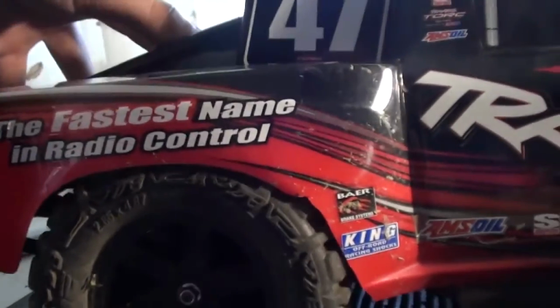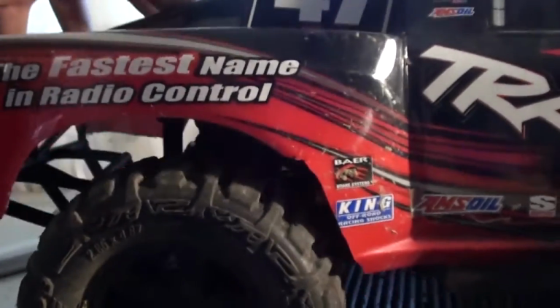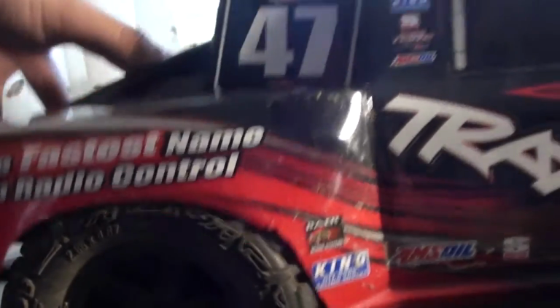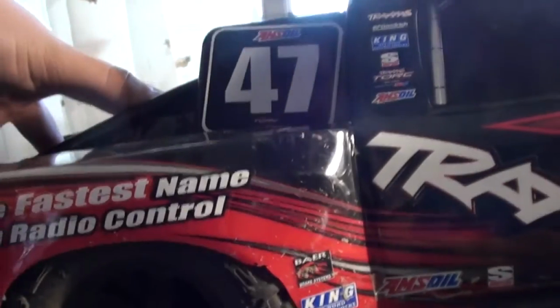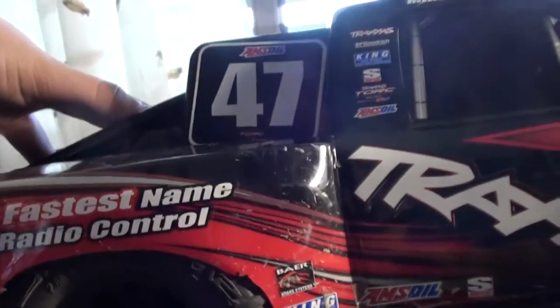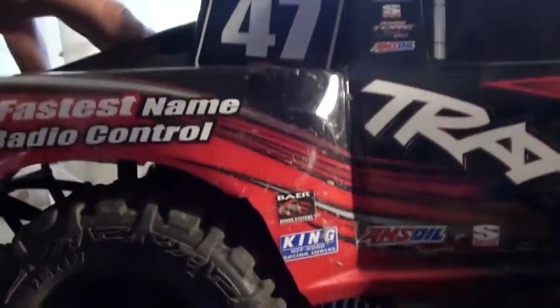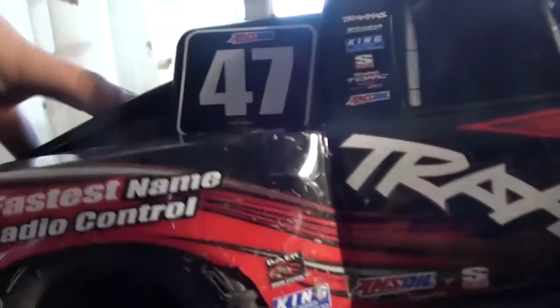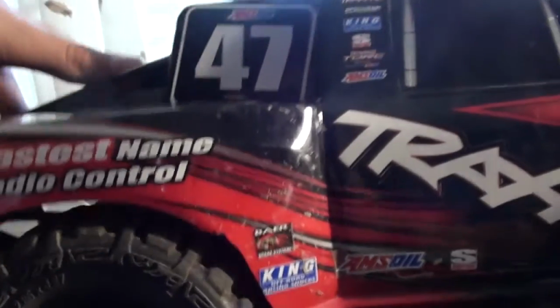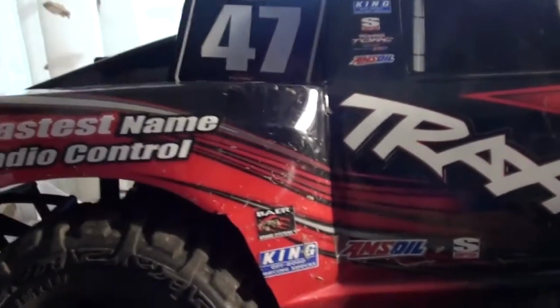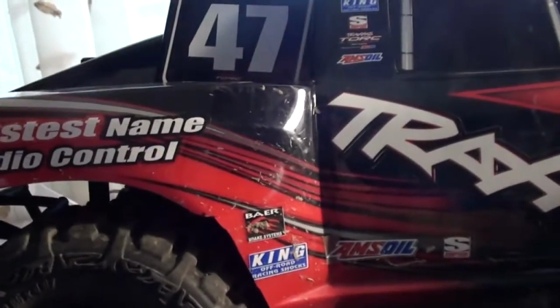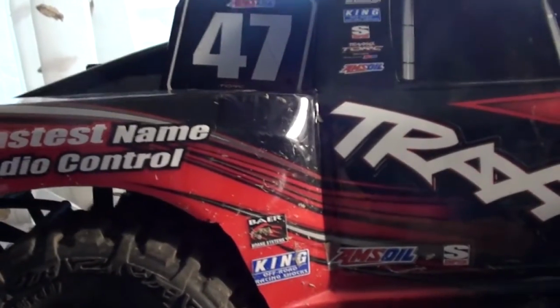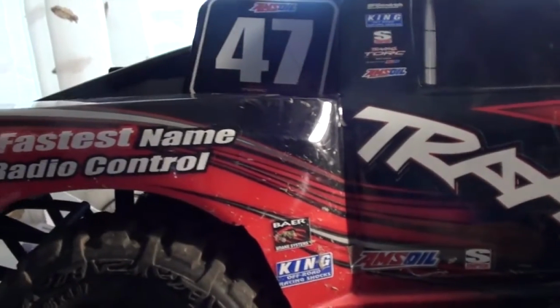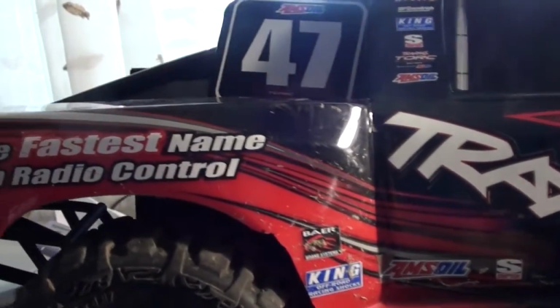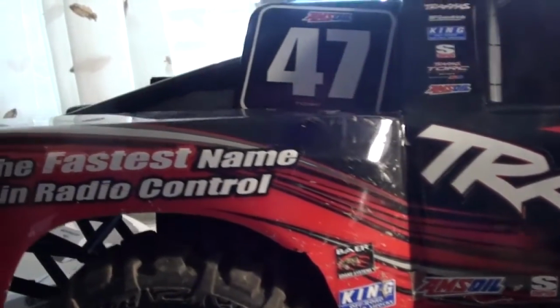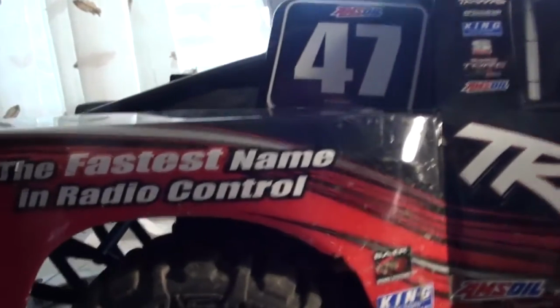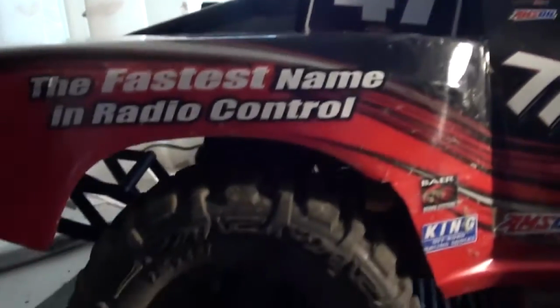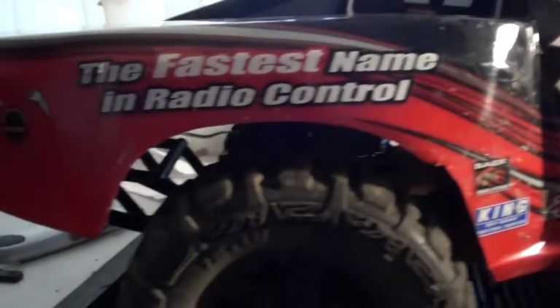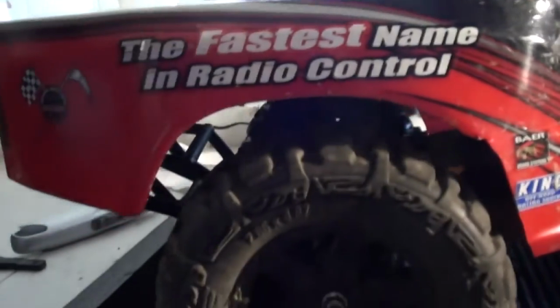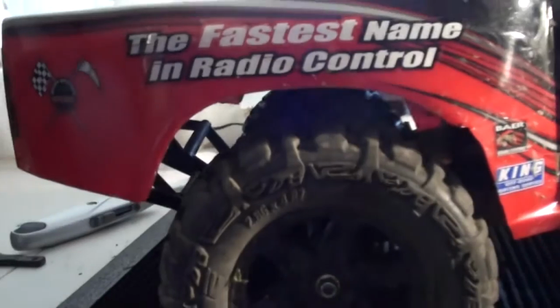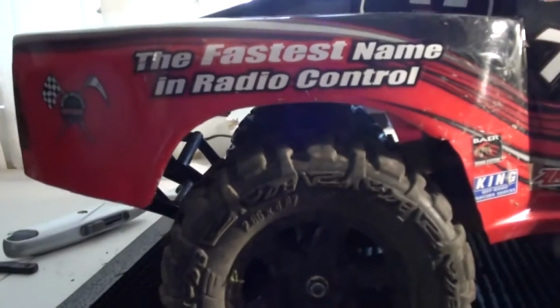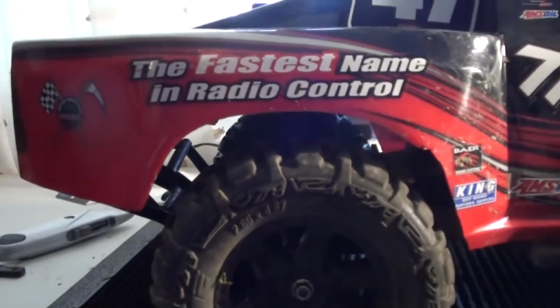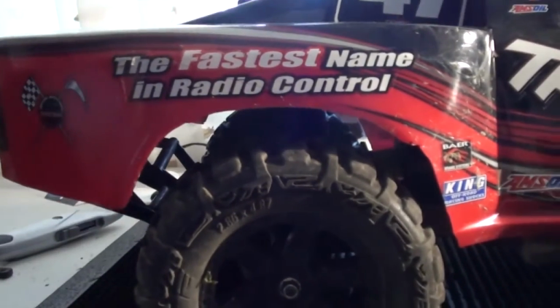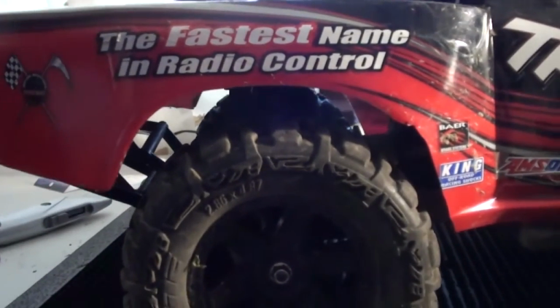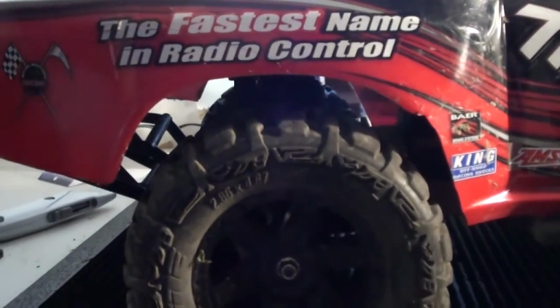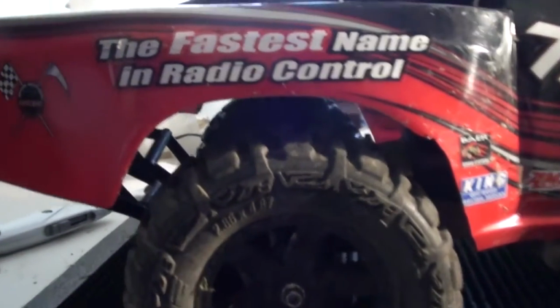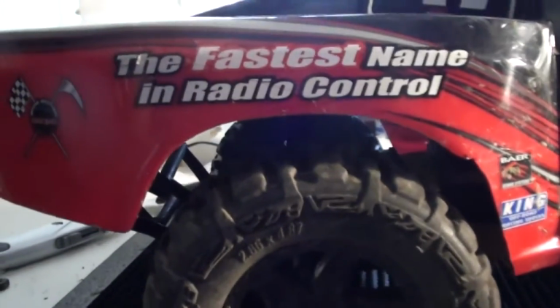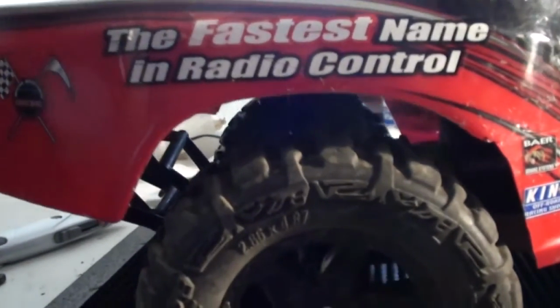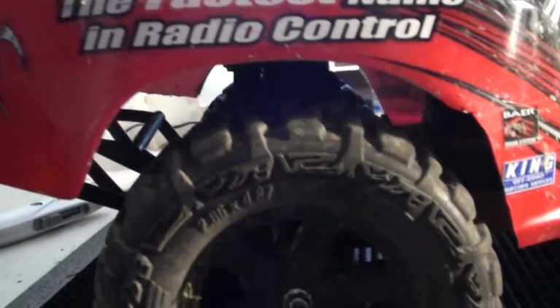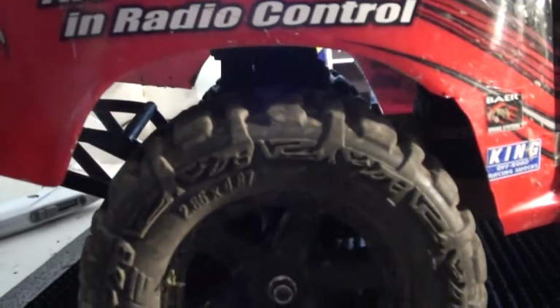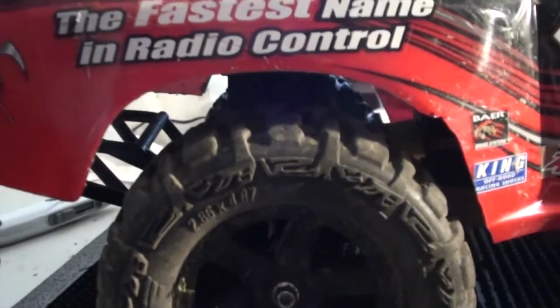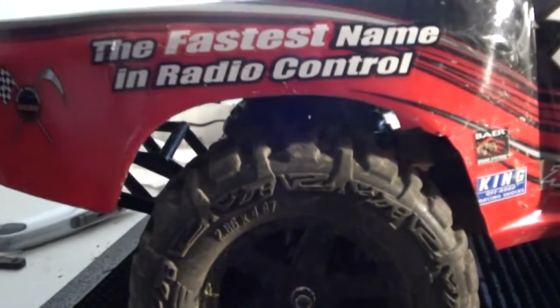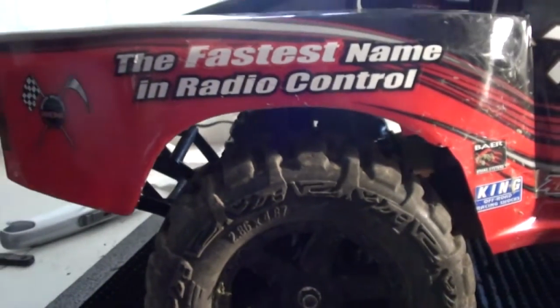So now let's just go outside and get some running footage of running a short course body with 2.8 inch tires.